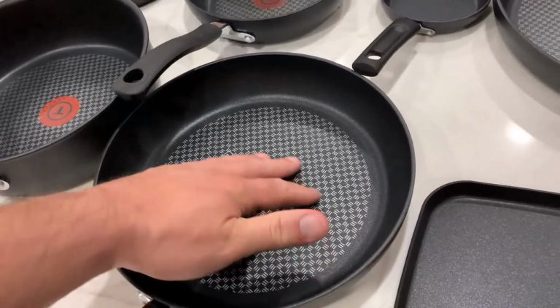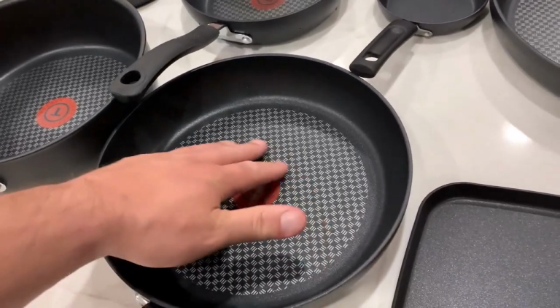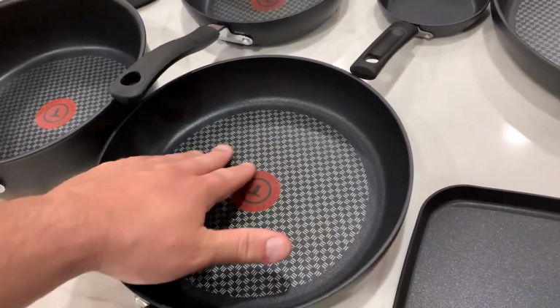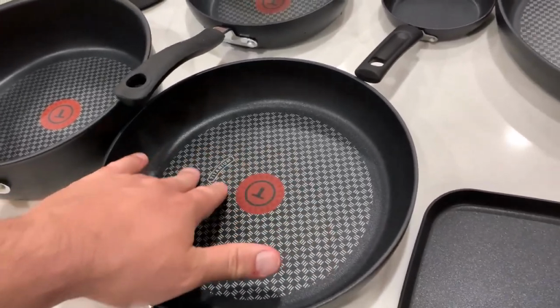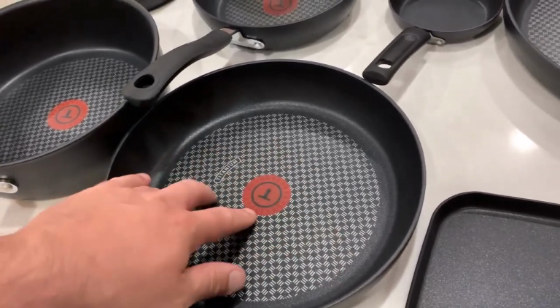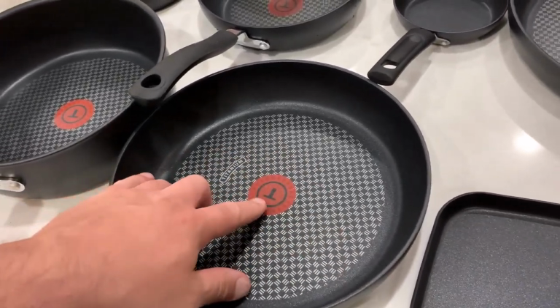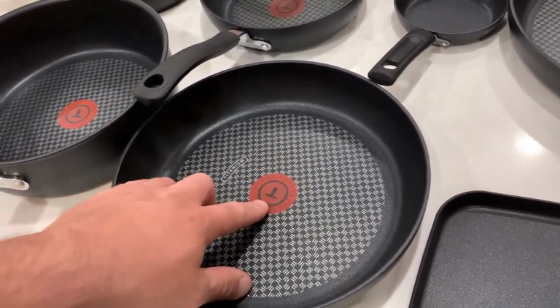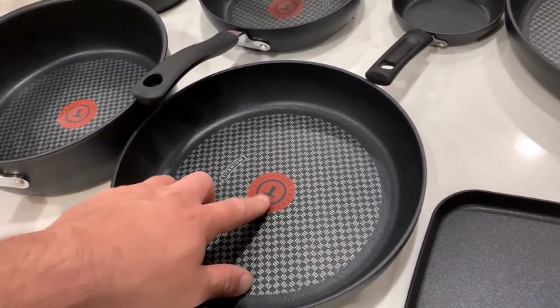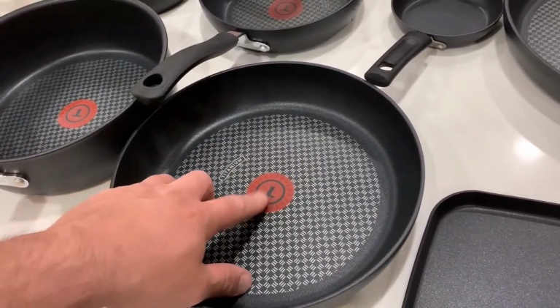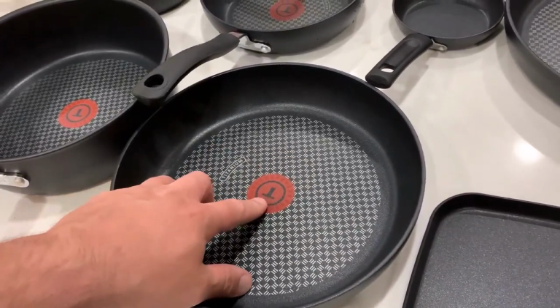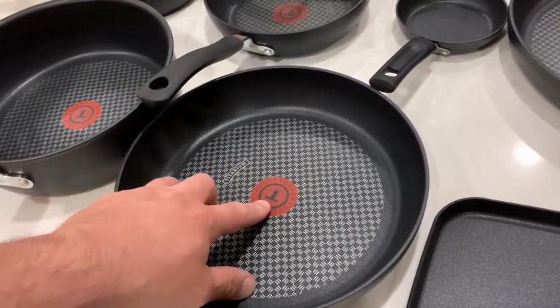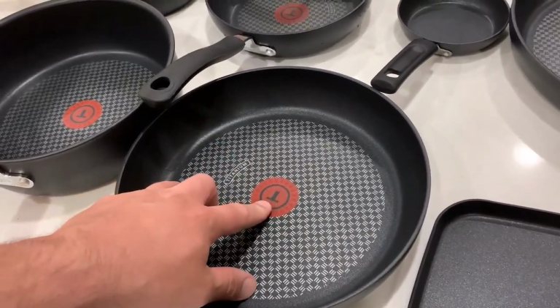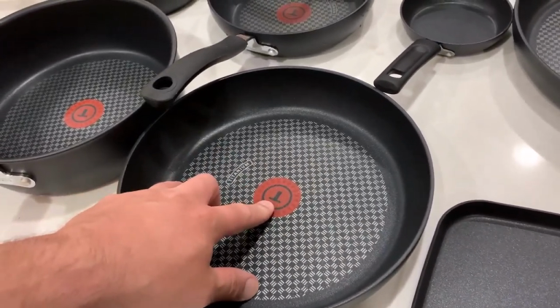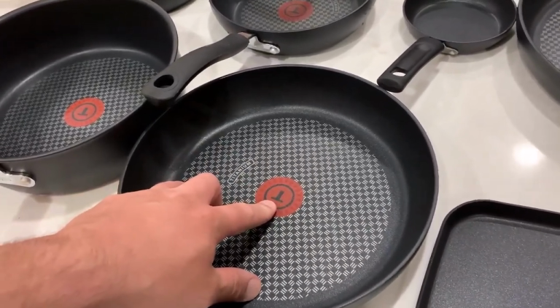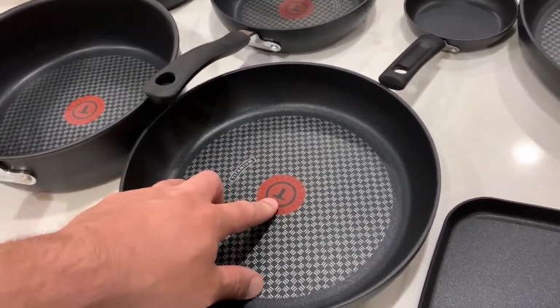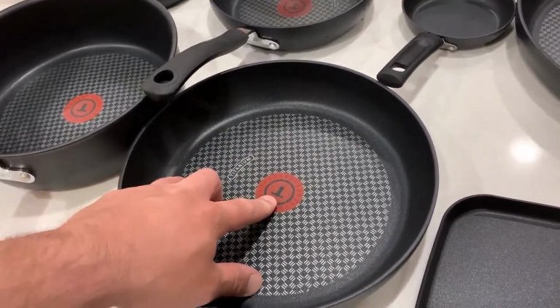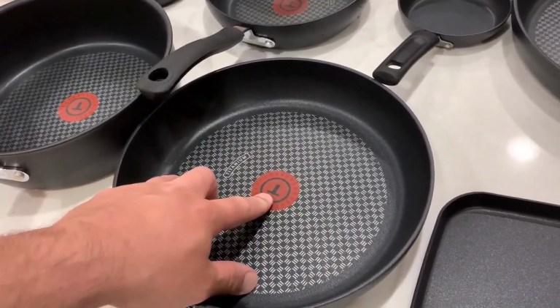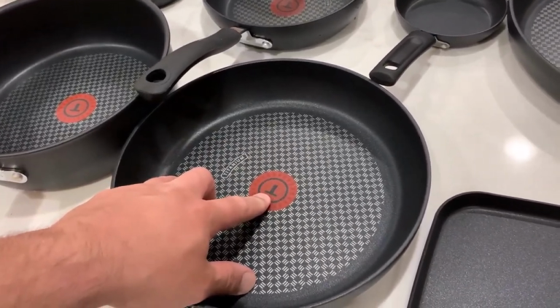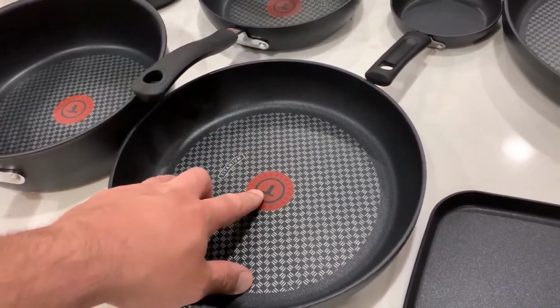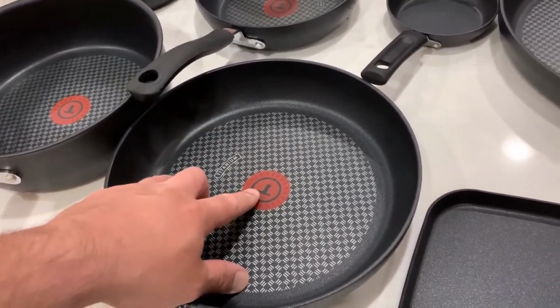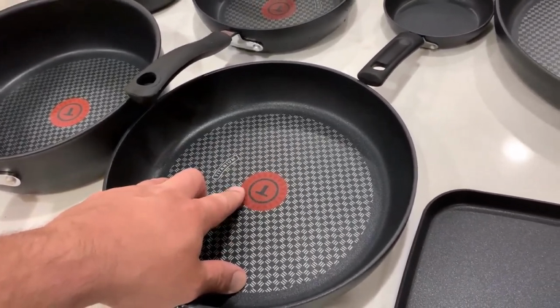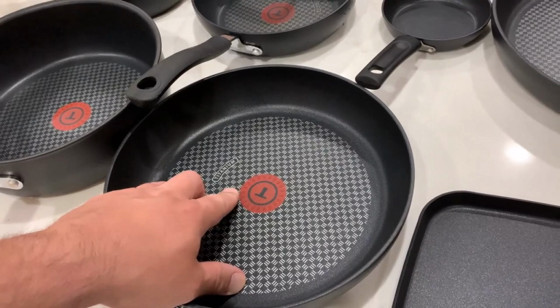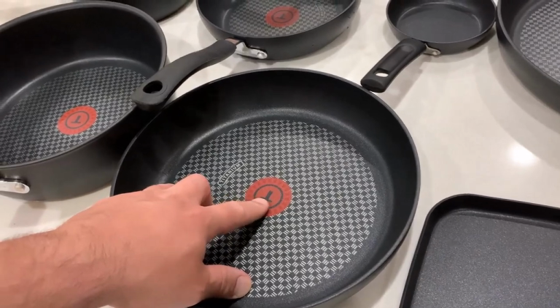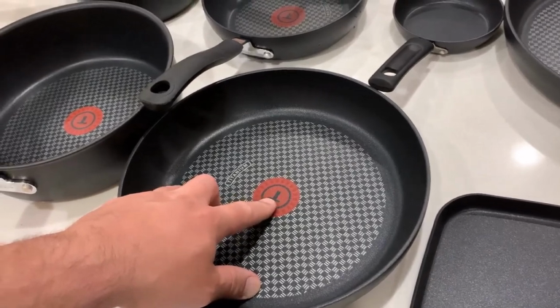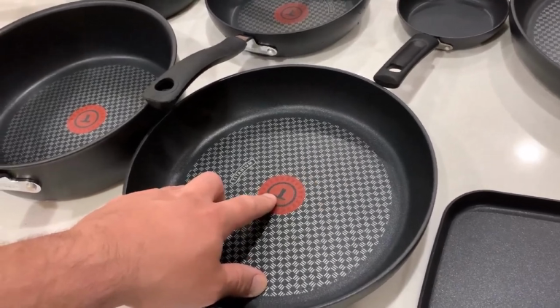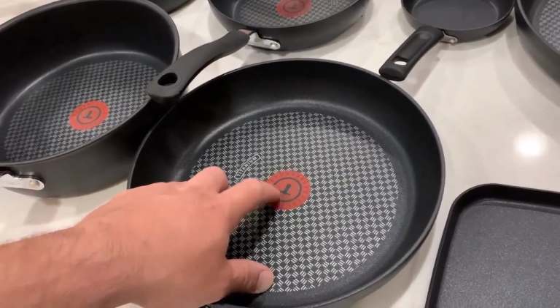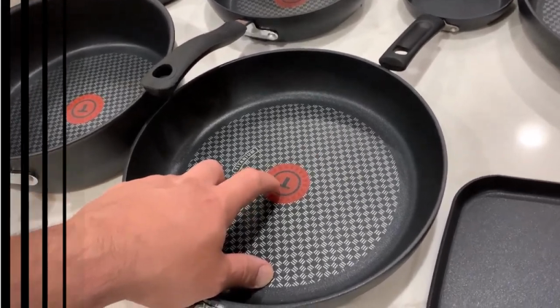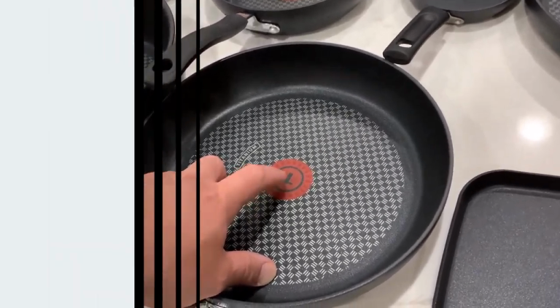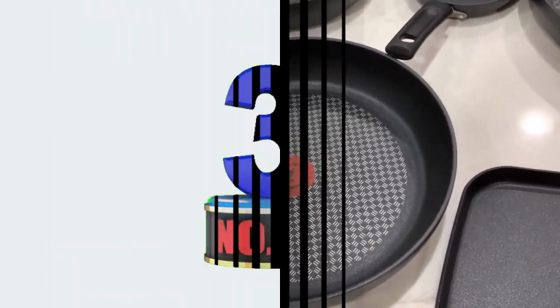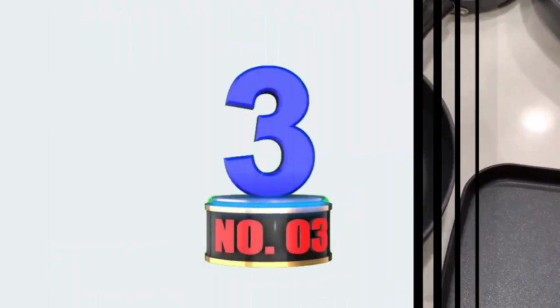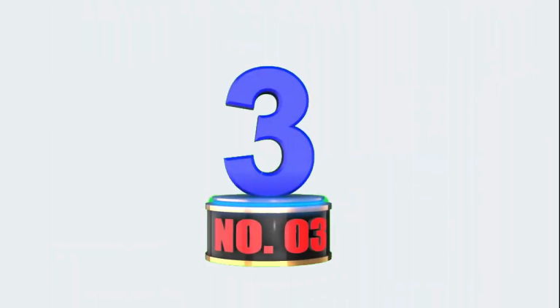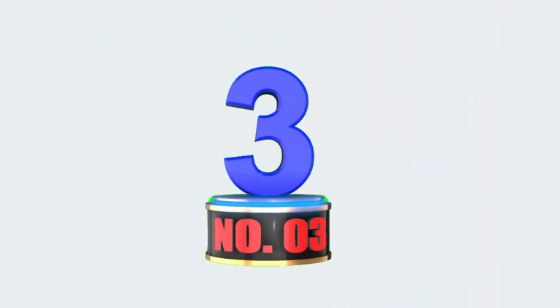Positive sides of the product: this set includes a range of pan sizes and is easy to clean with smart nonstick.